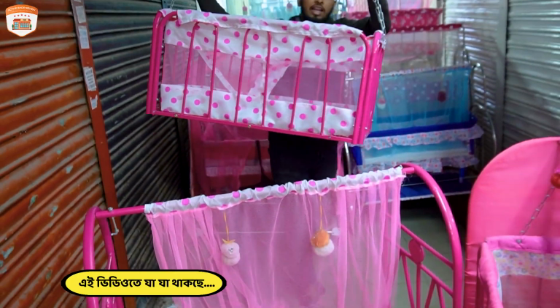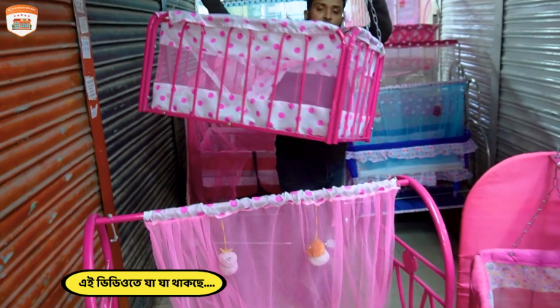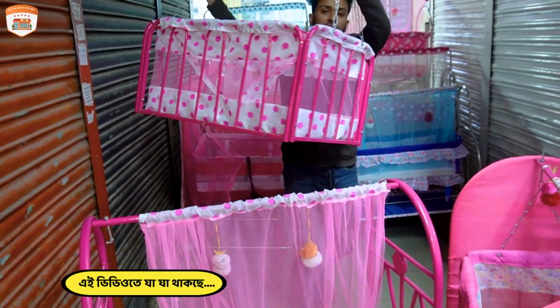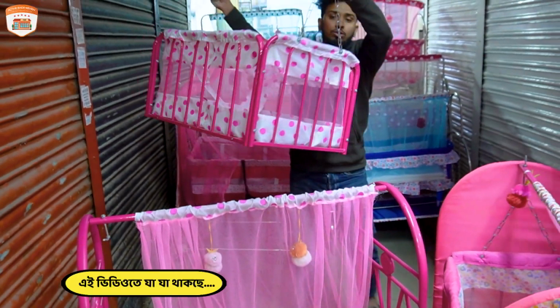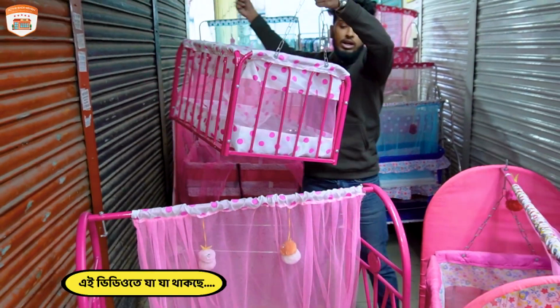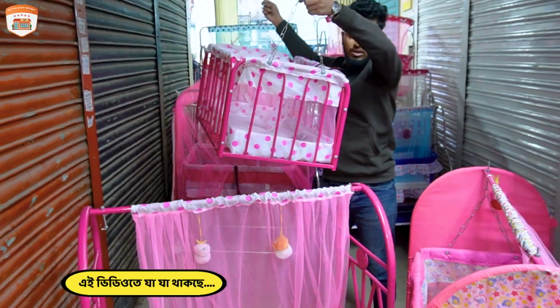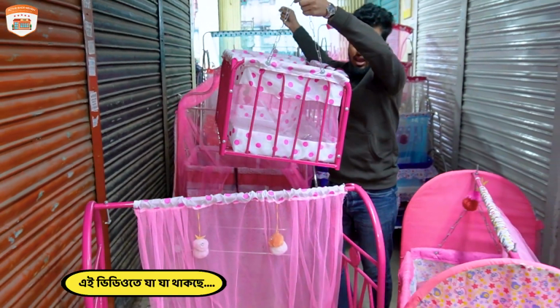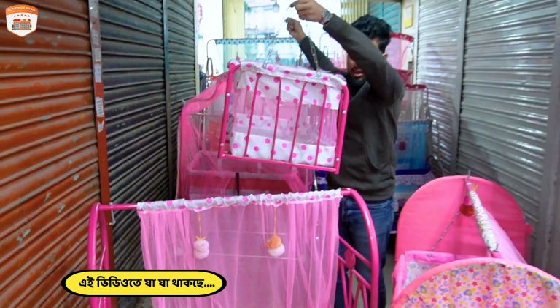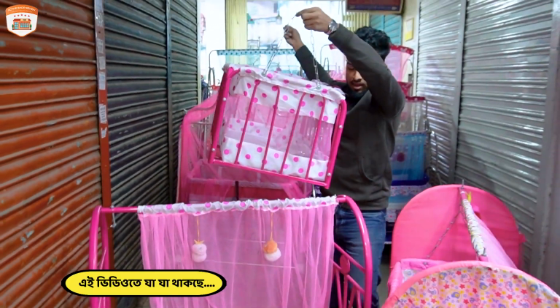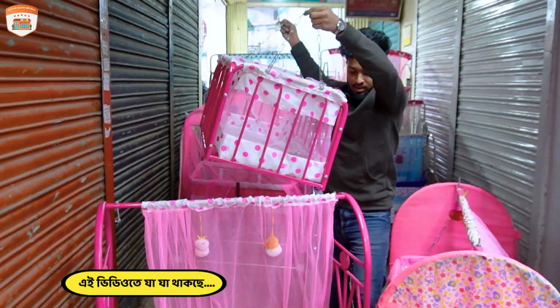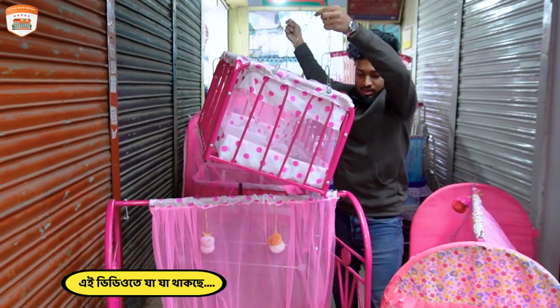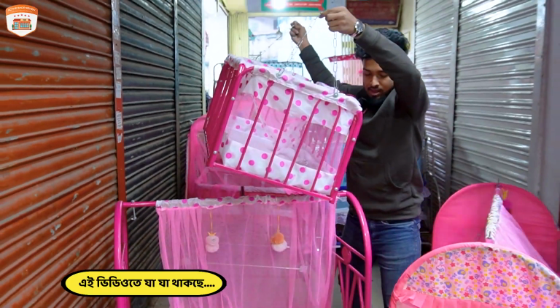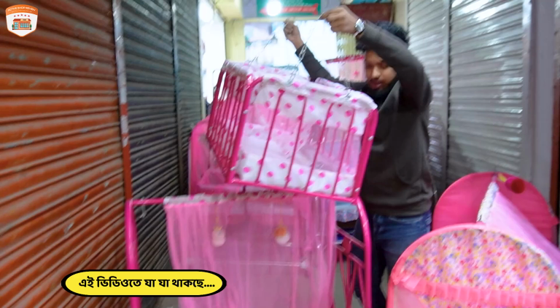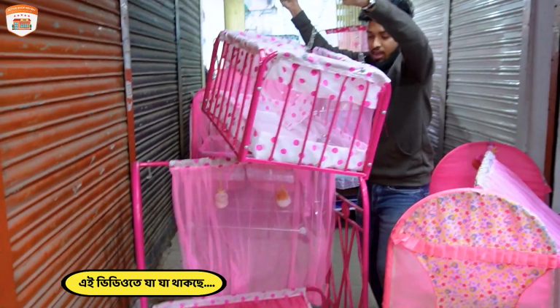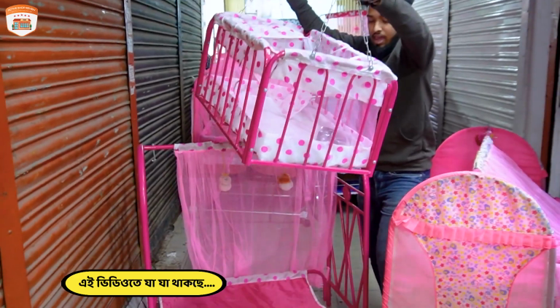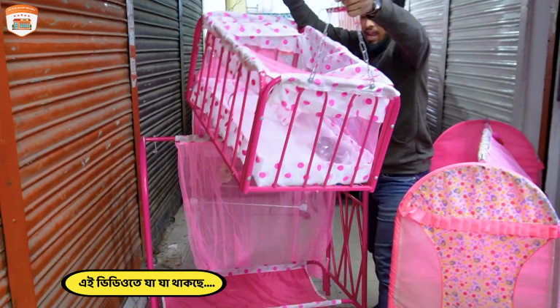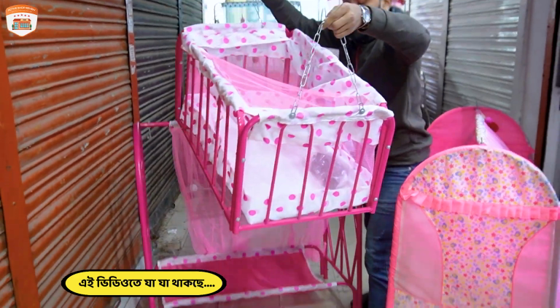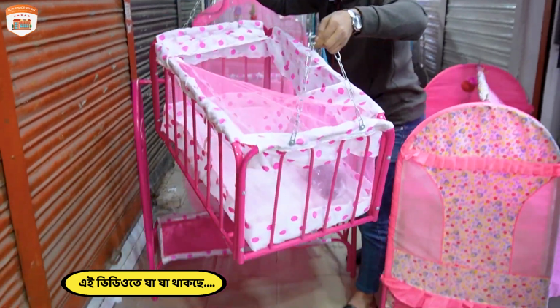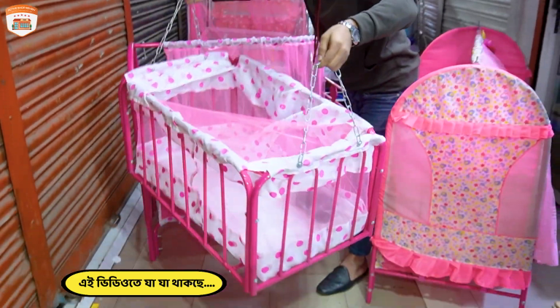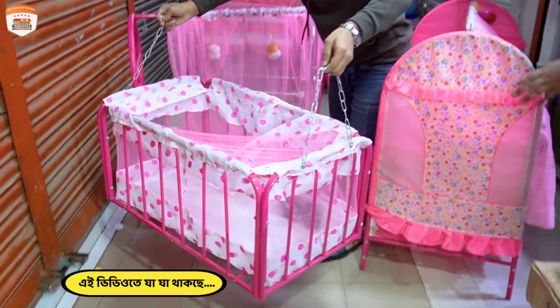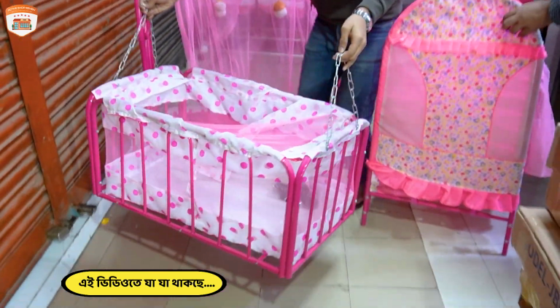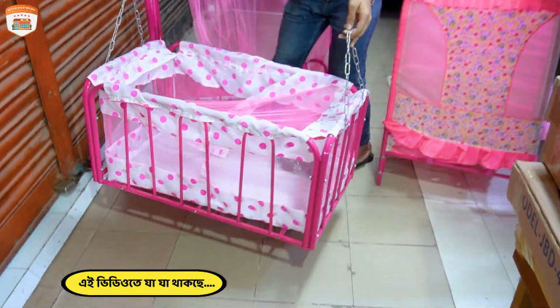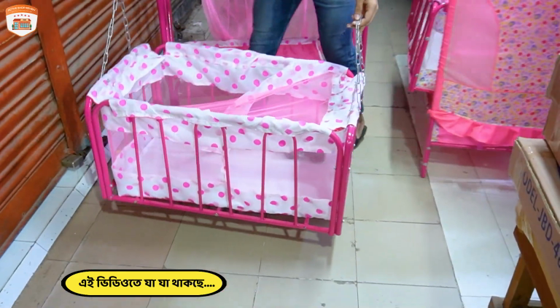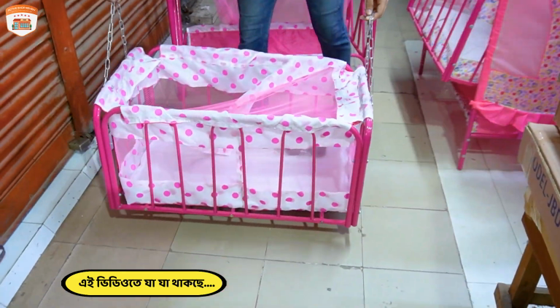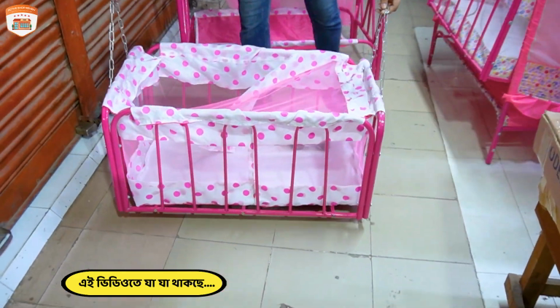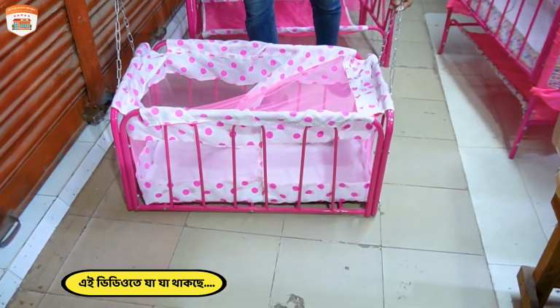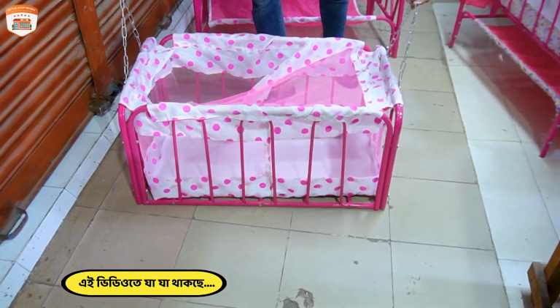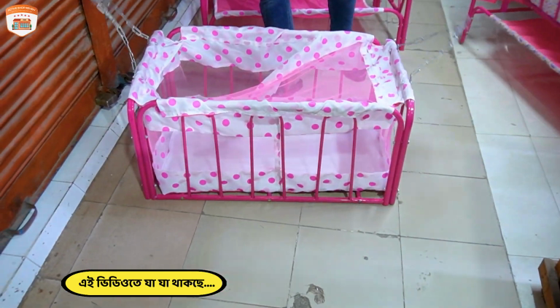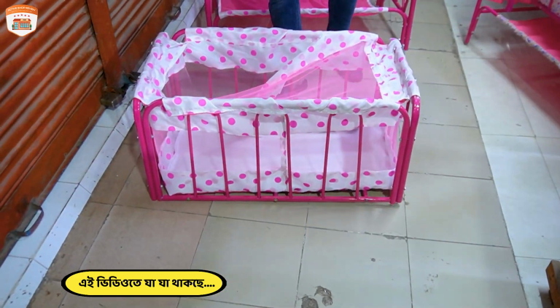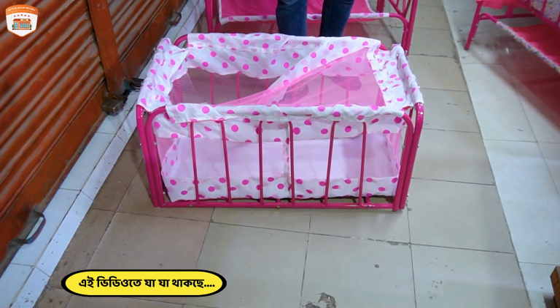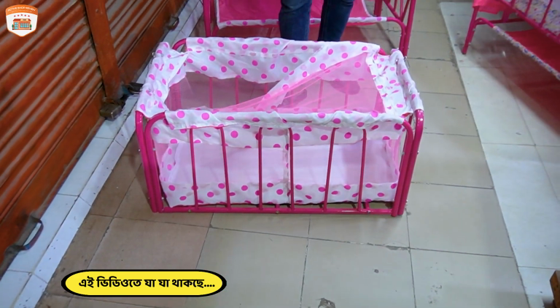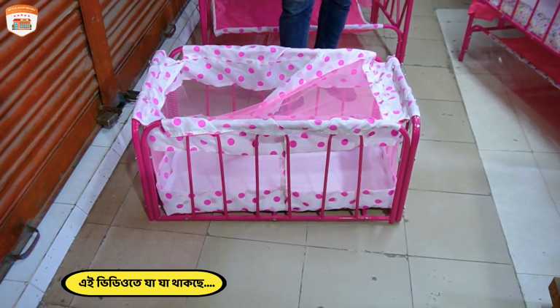What do you want to do with this? I want to make this one. I want to make this one. But I want to make this one.